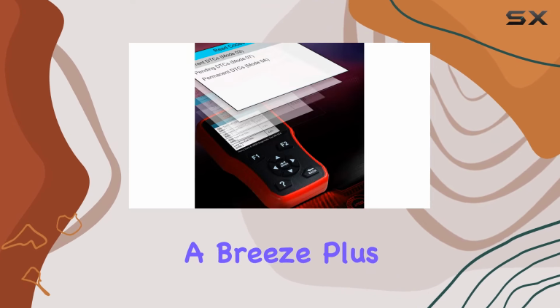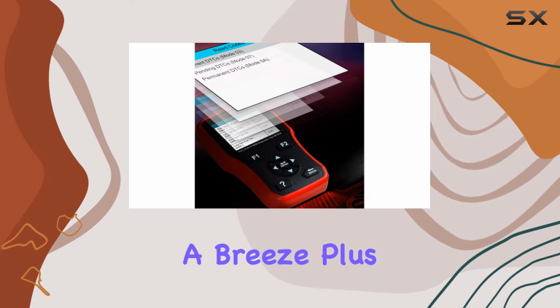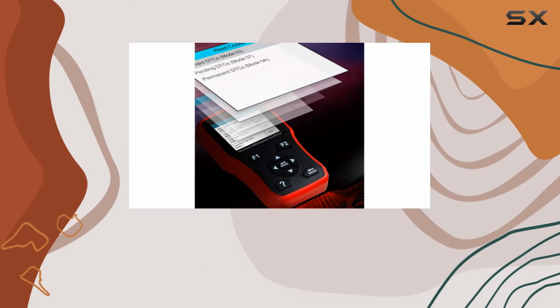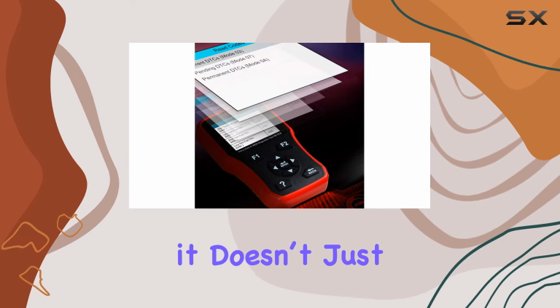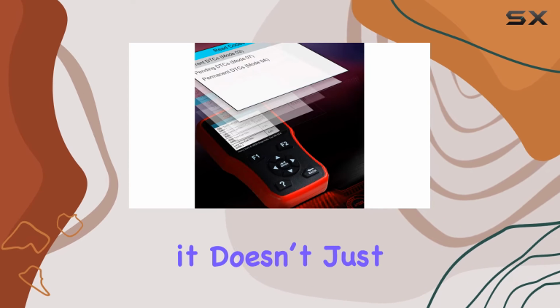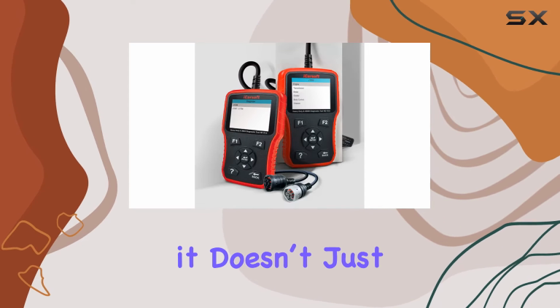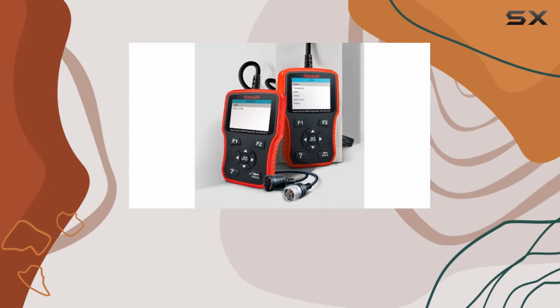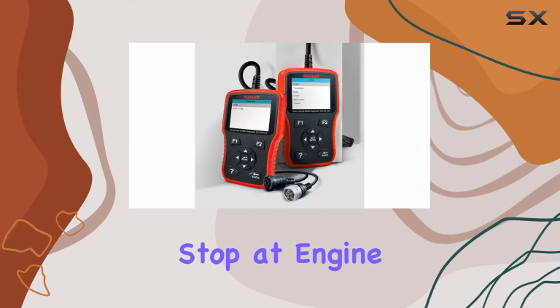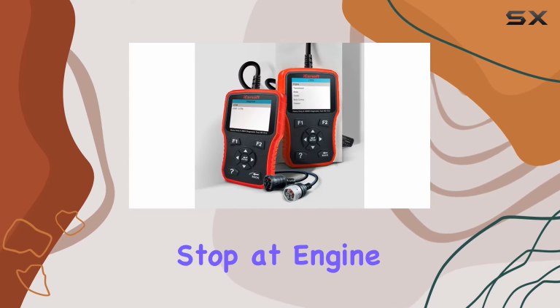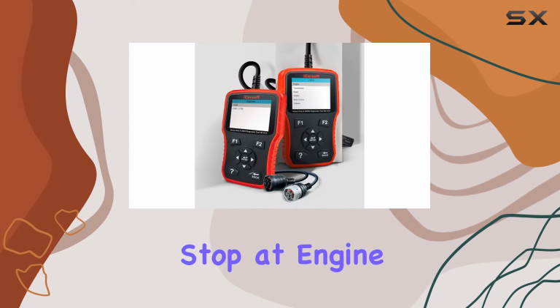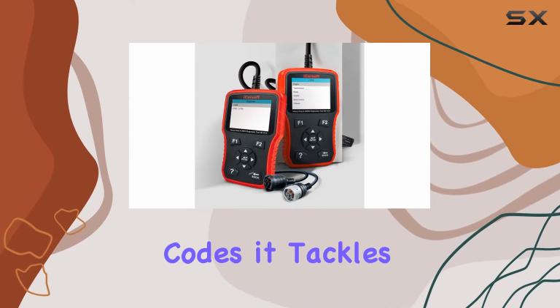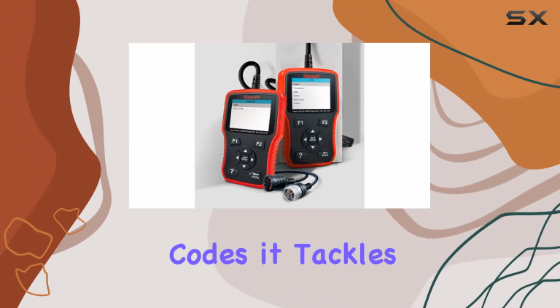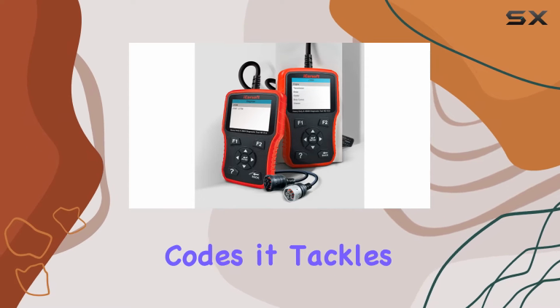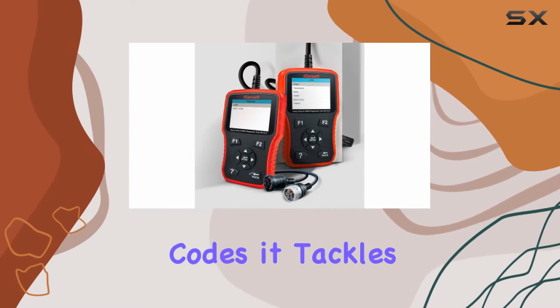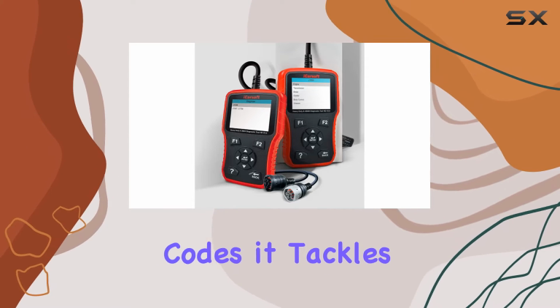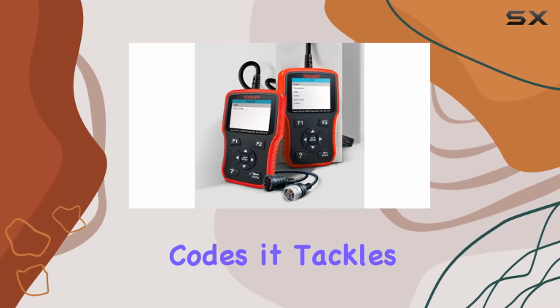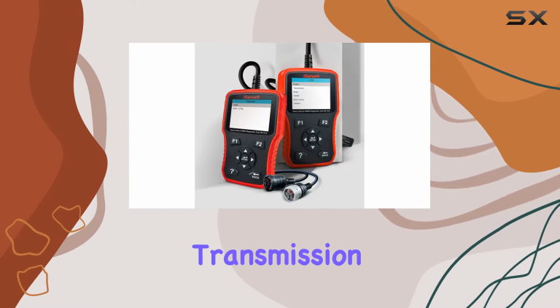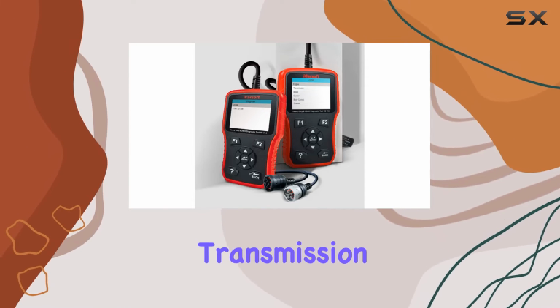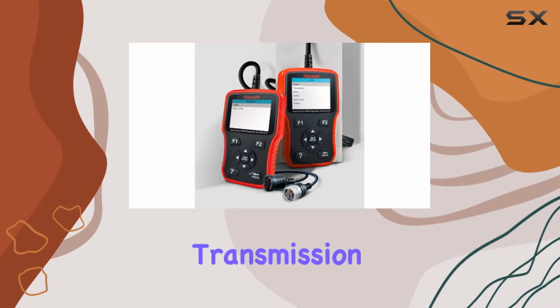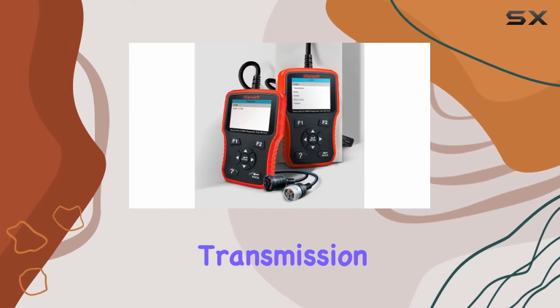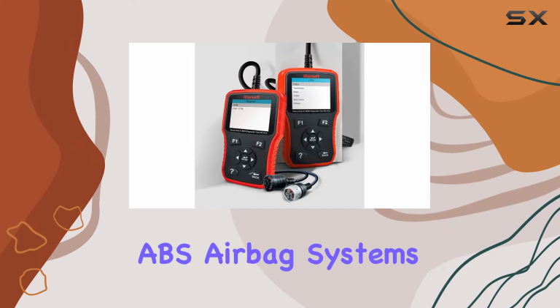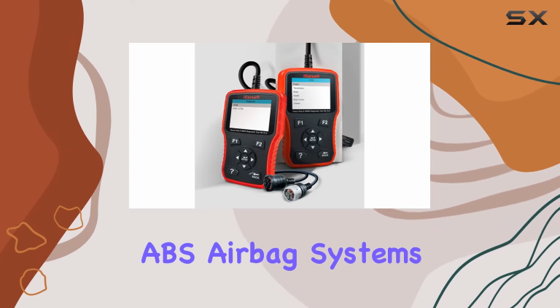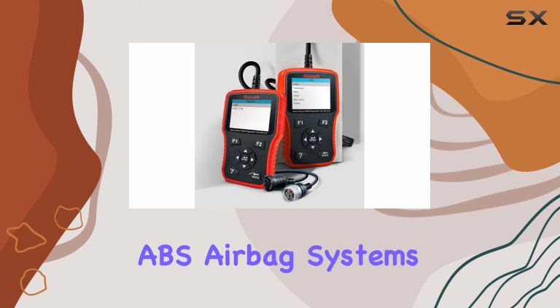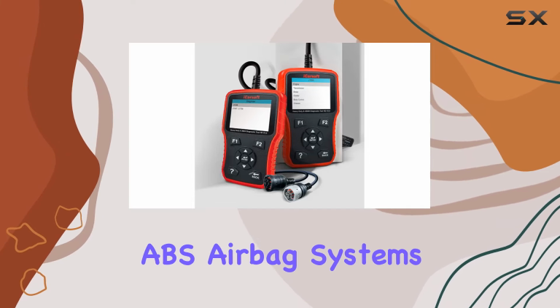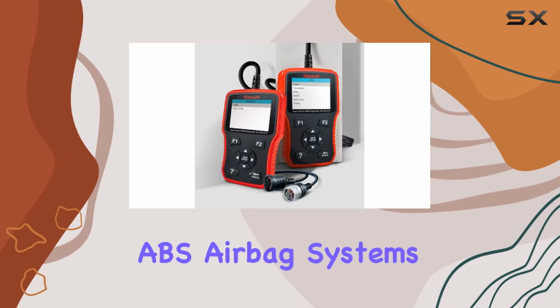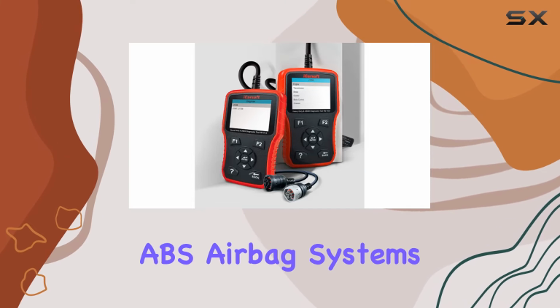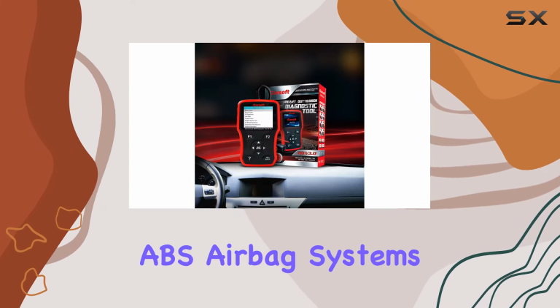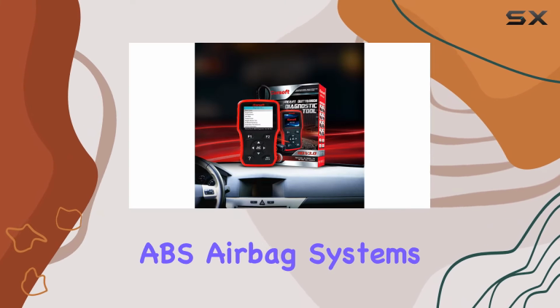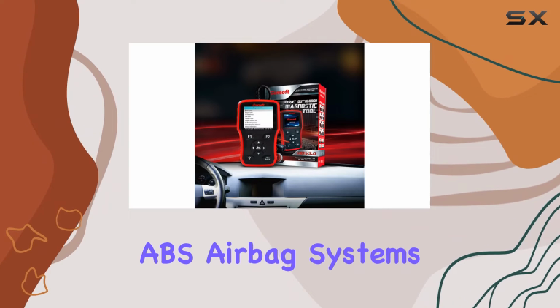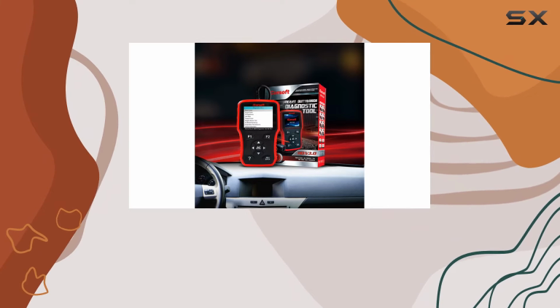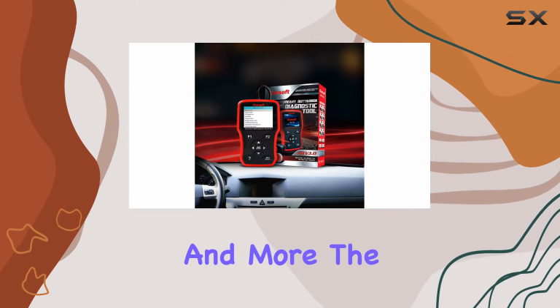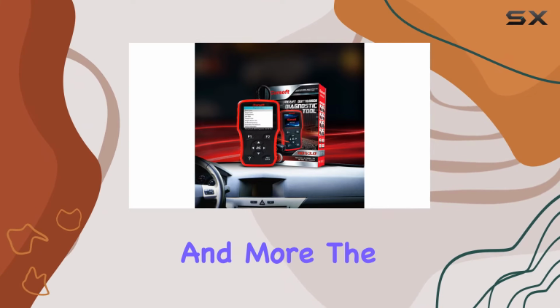Plus, it doesn't just stop at engine codes — it tackles transmission, ABS, airbag systems, and more.